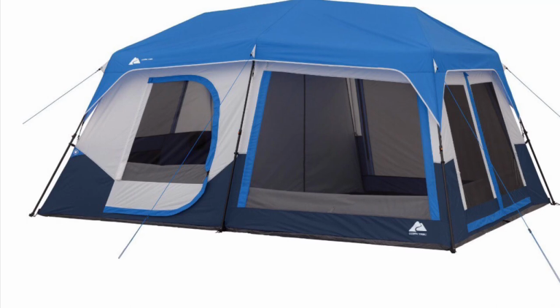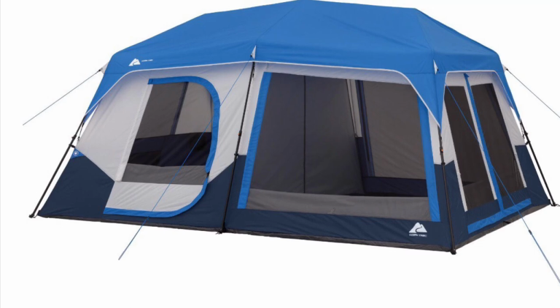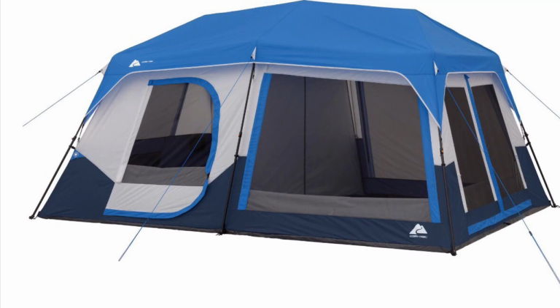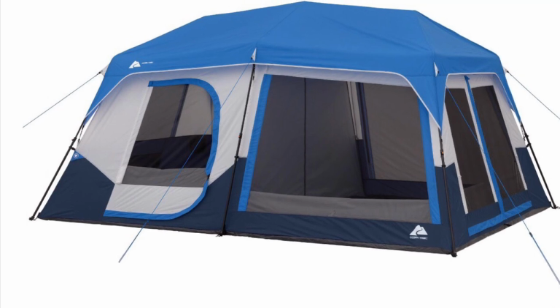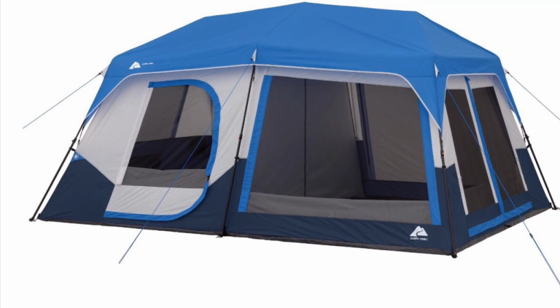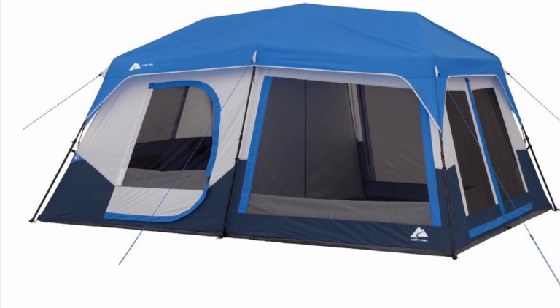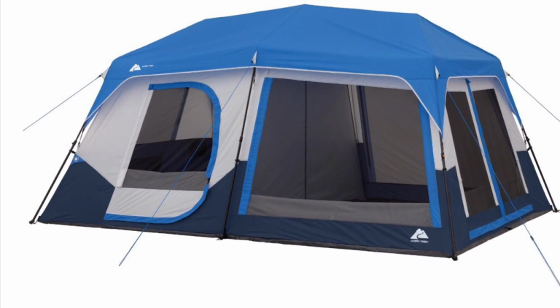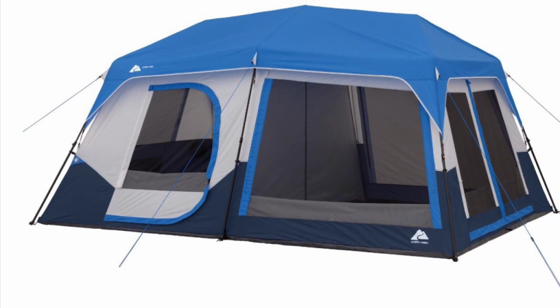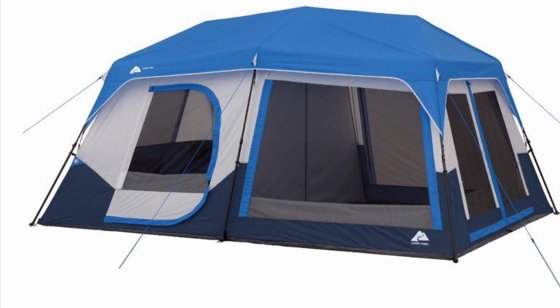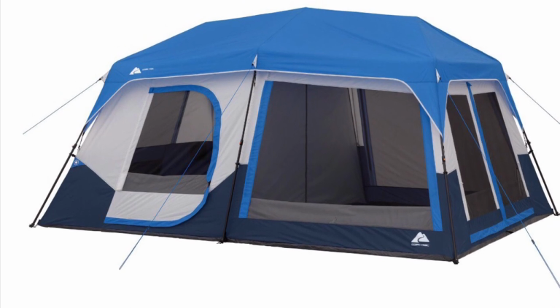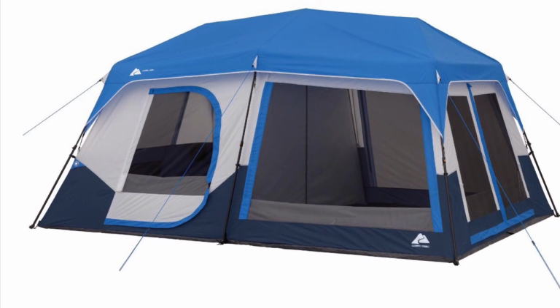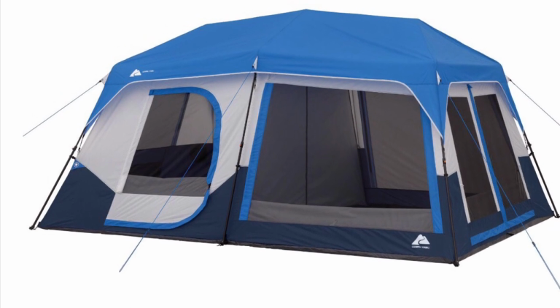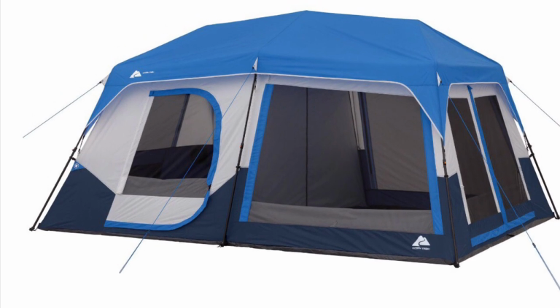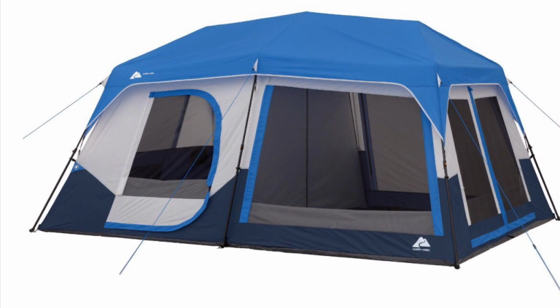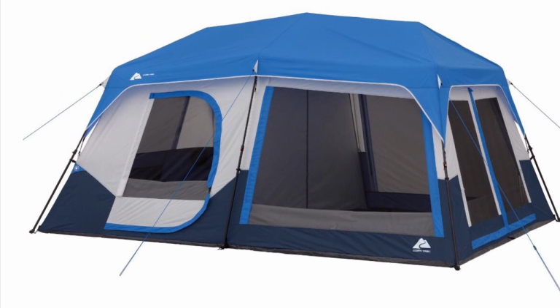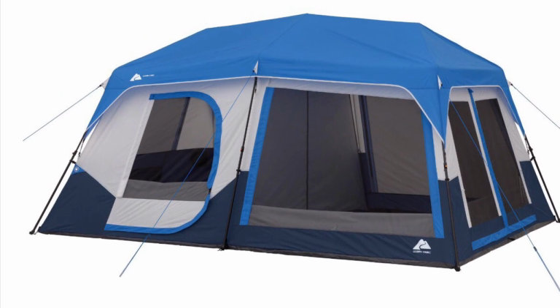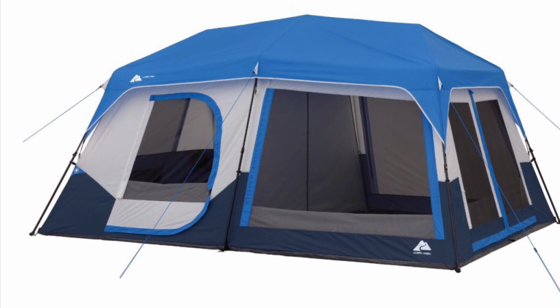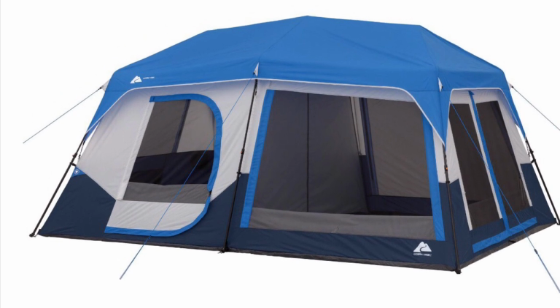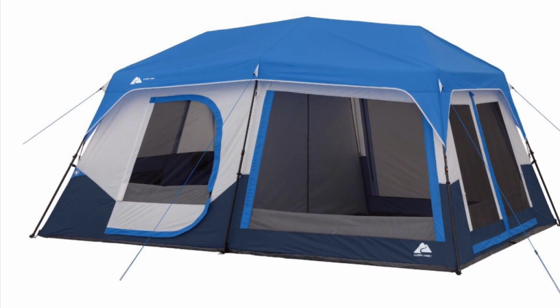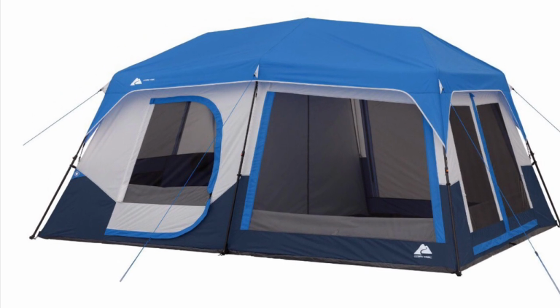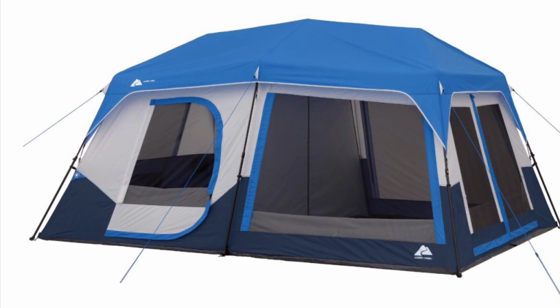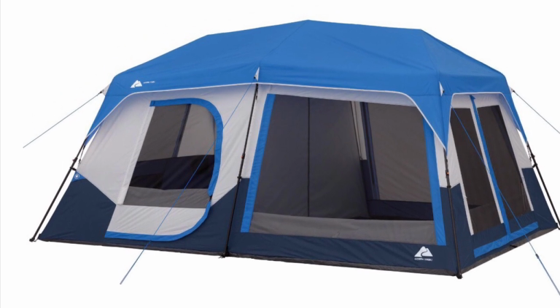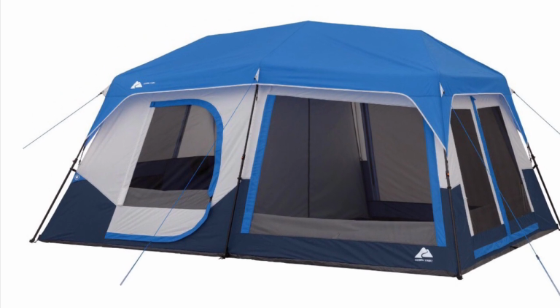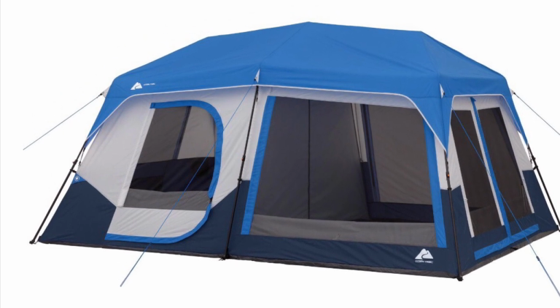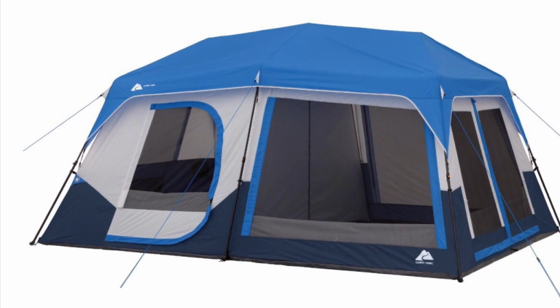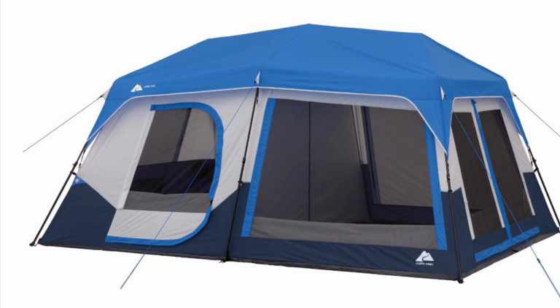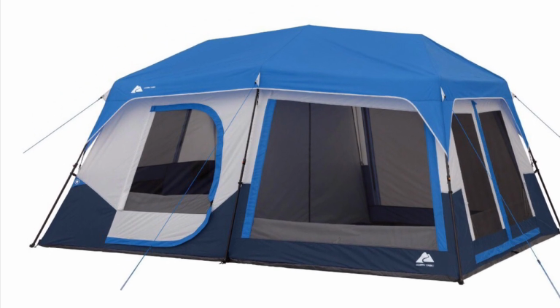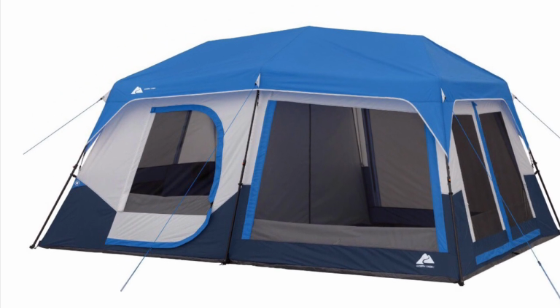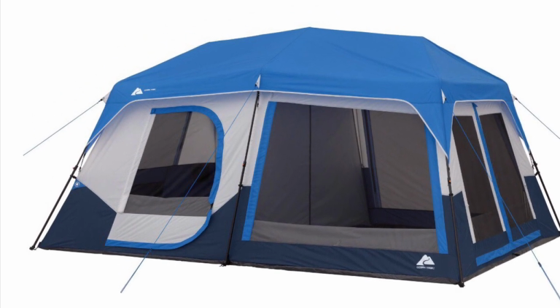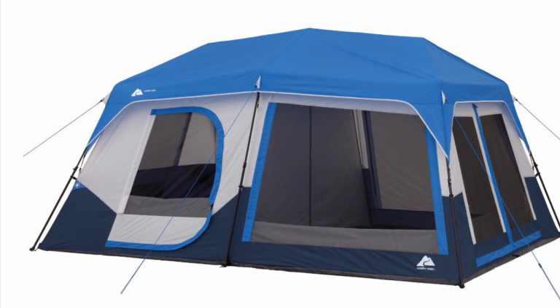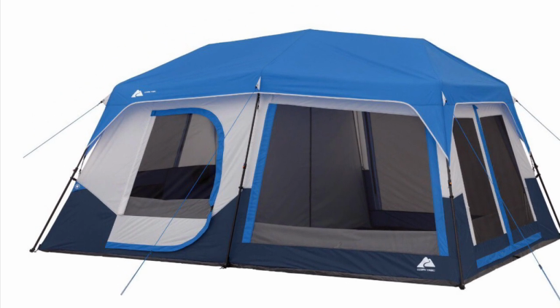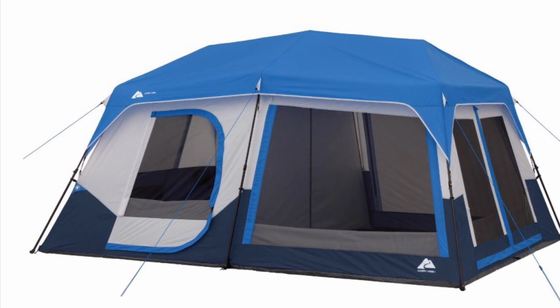Hi guys, so in today's video we're going to look at the new version of the 10-person tent in blue.